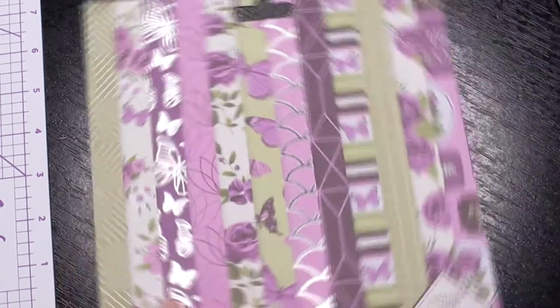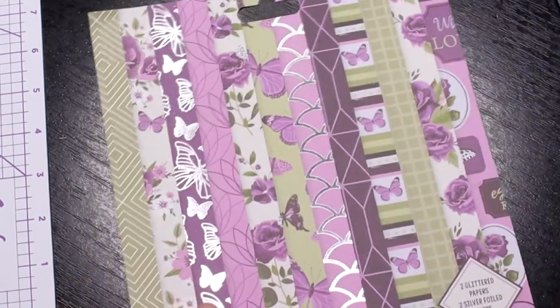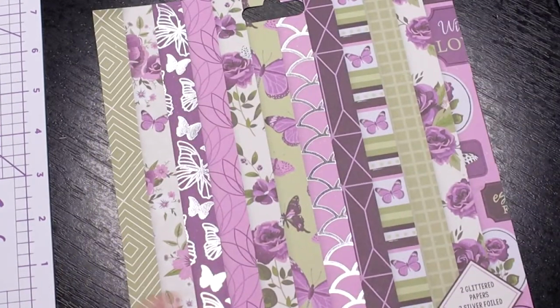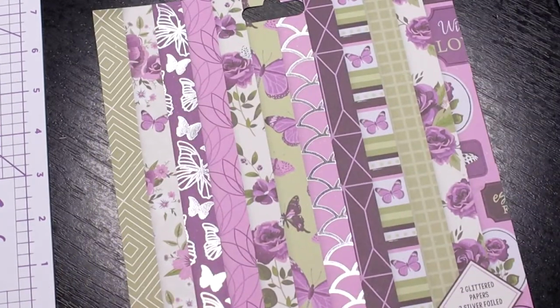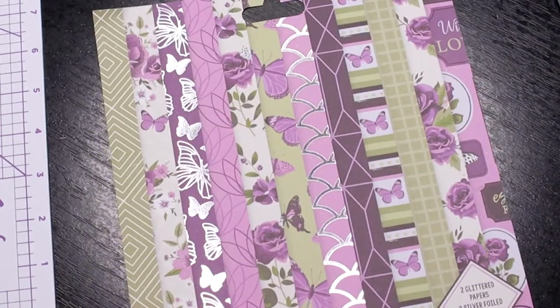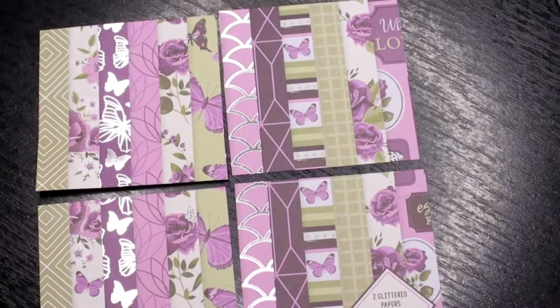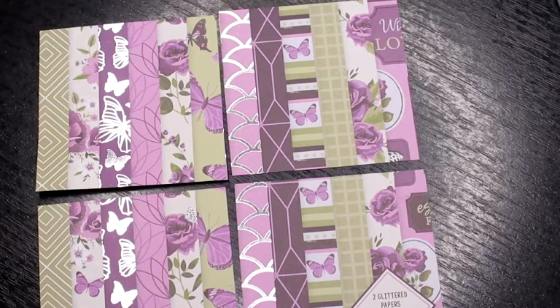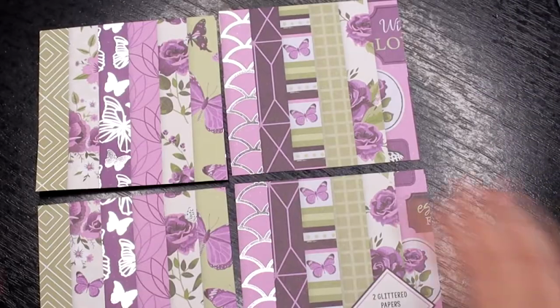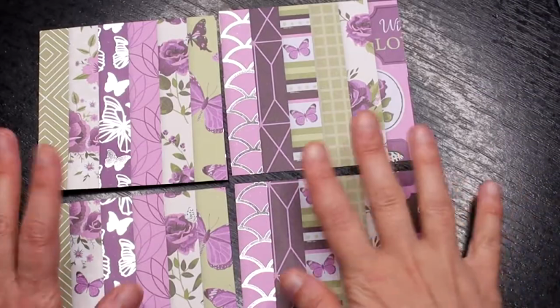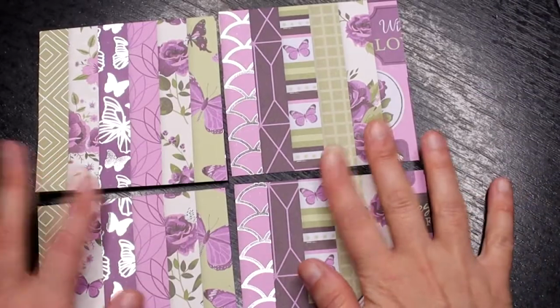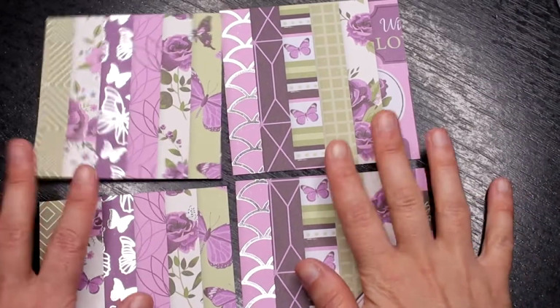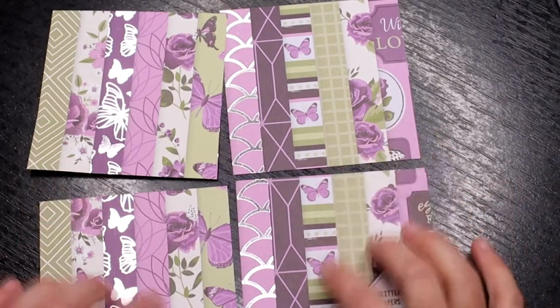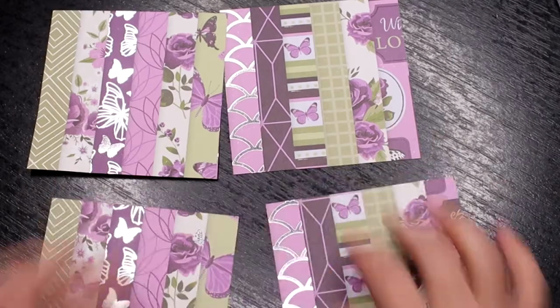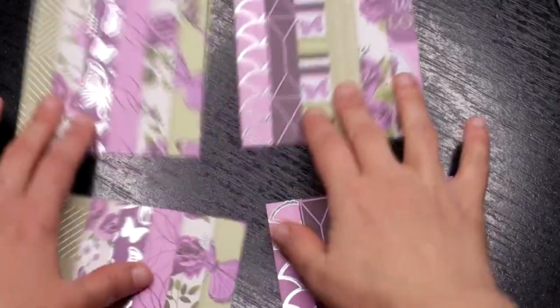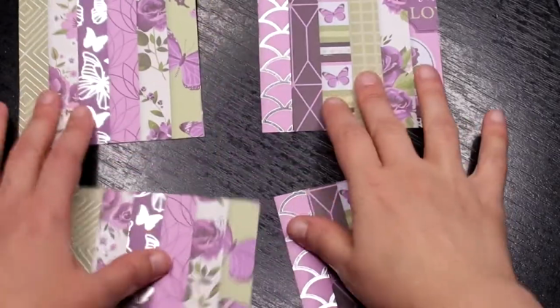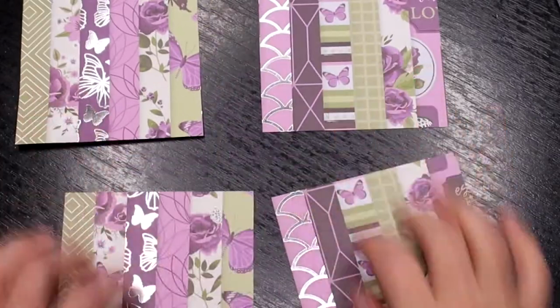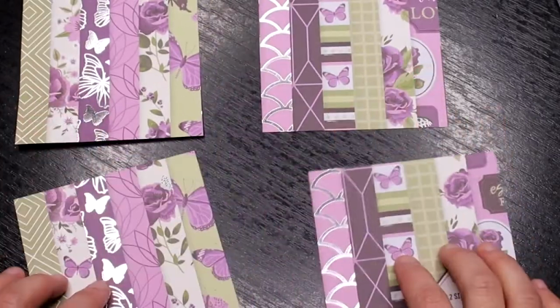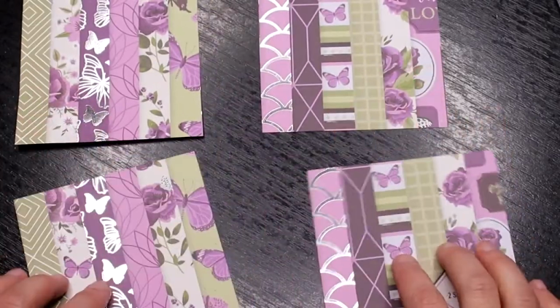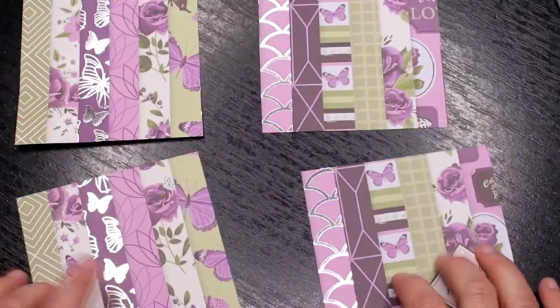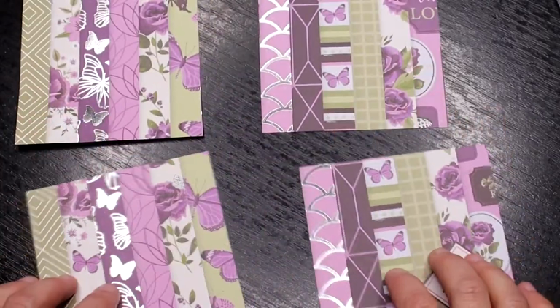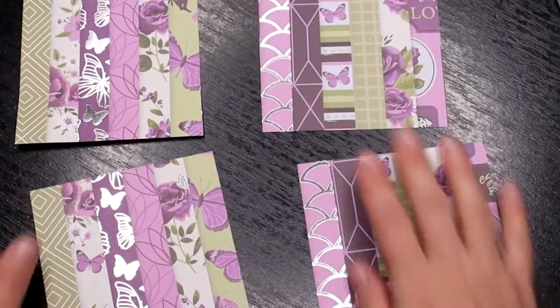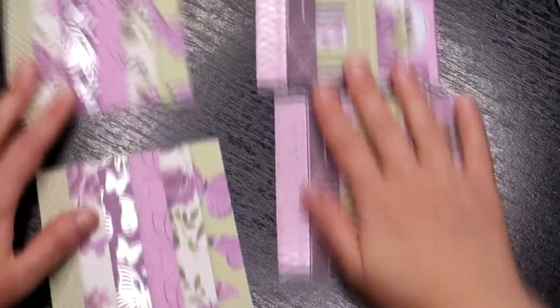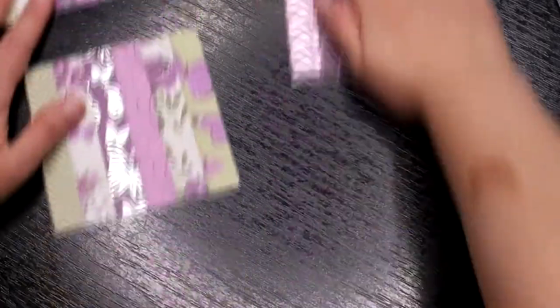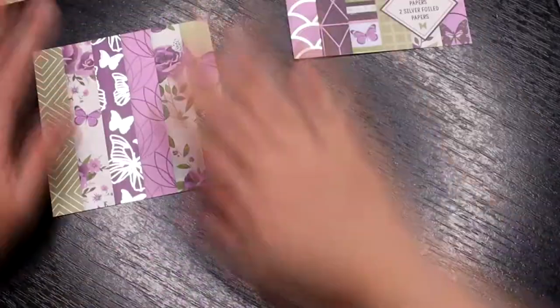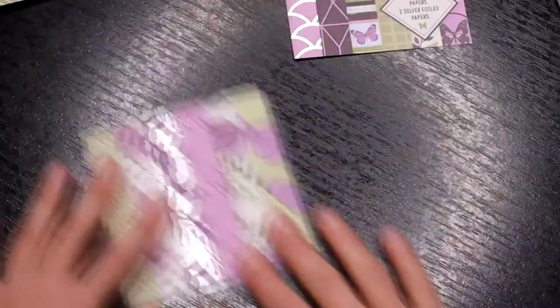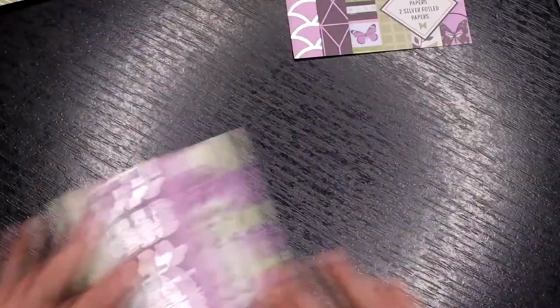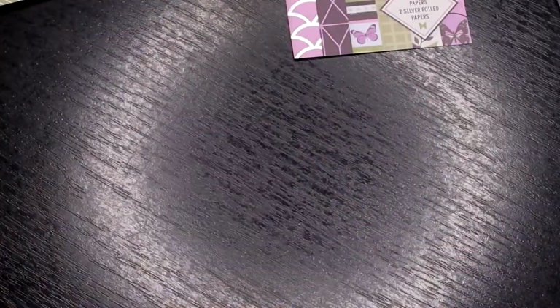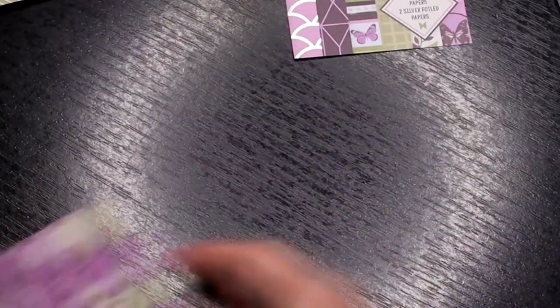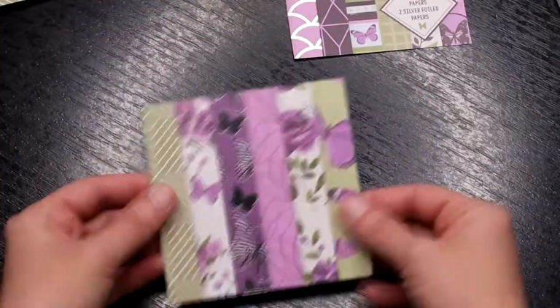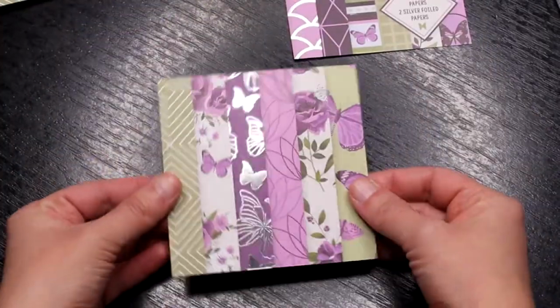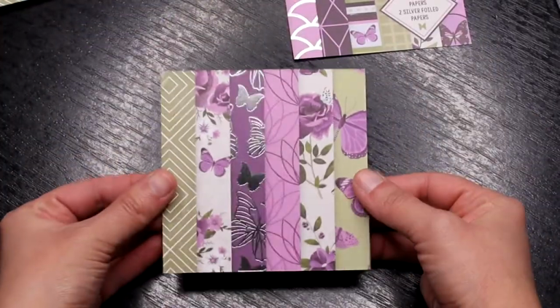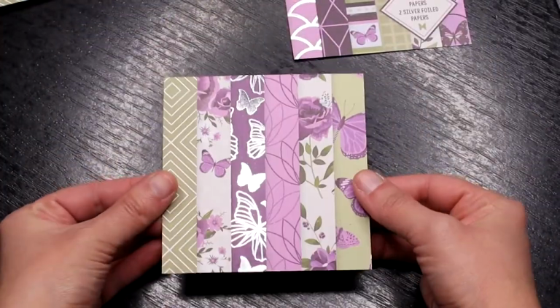My paper pack is 8 by 8 inches so I'm cutting this into 4 pieces, 4 by 4 inches each.